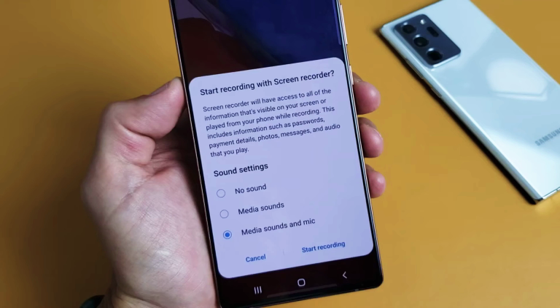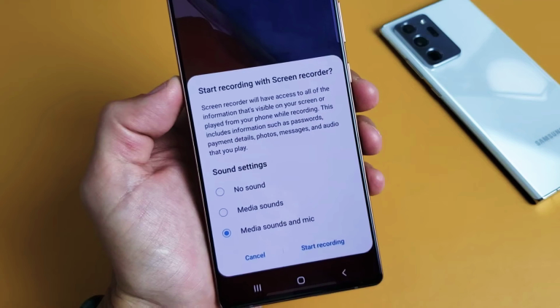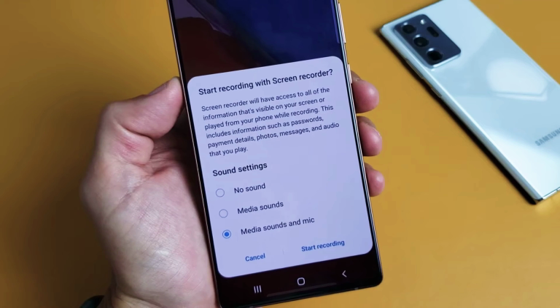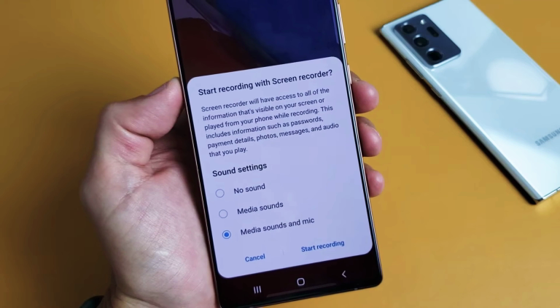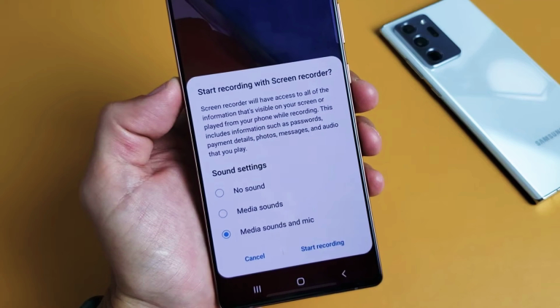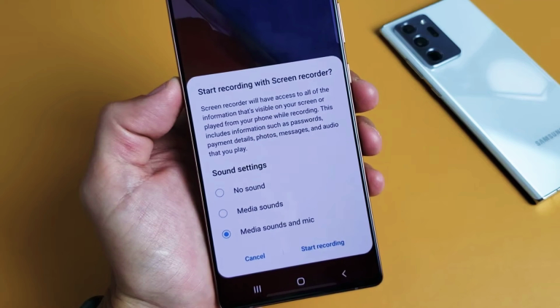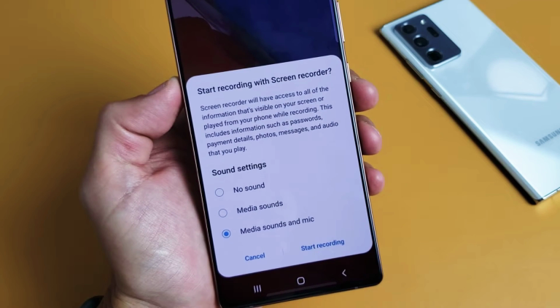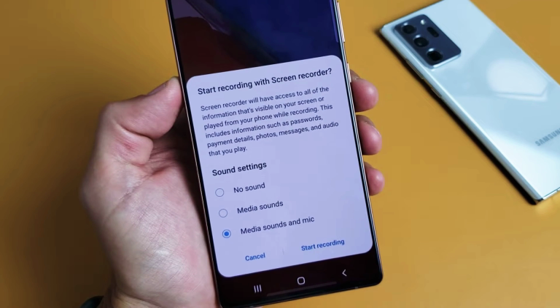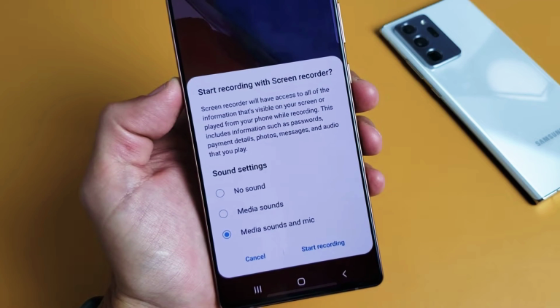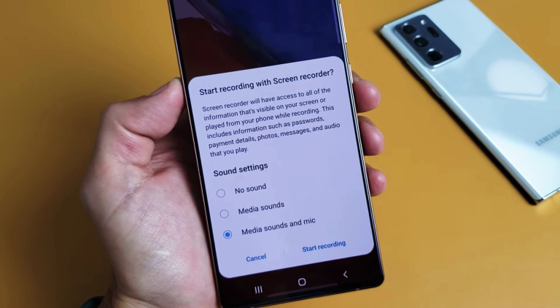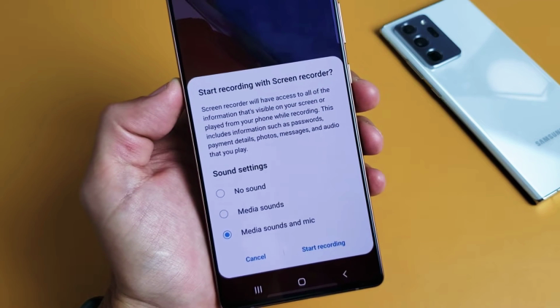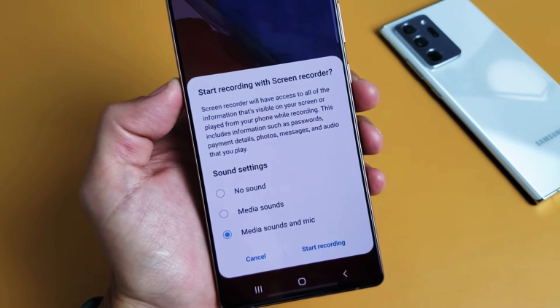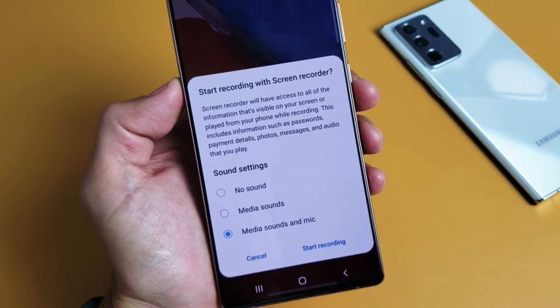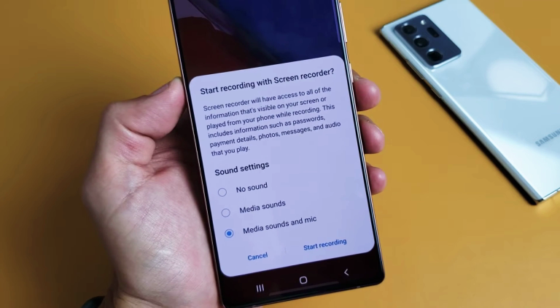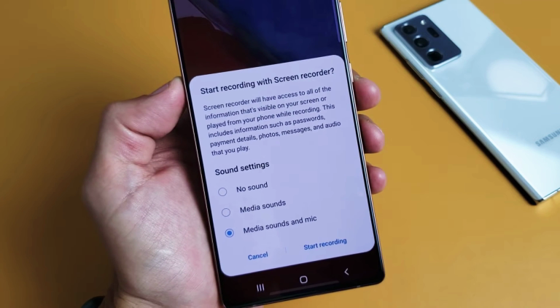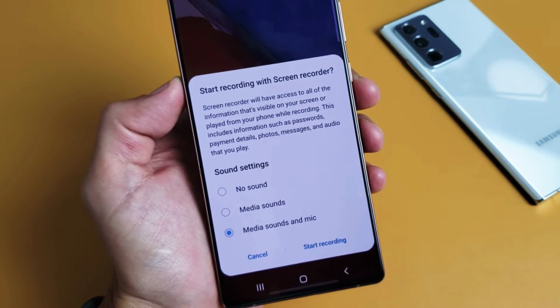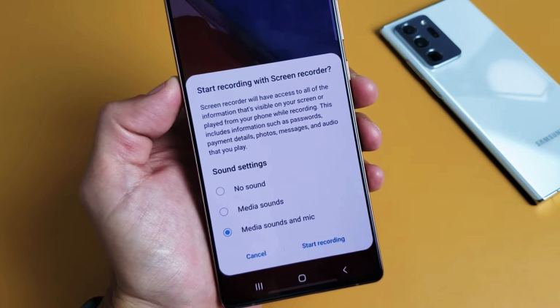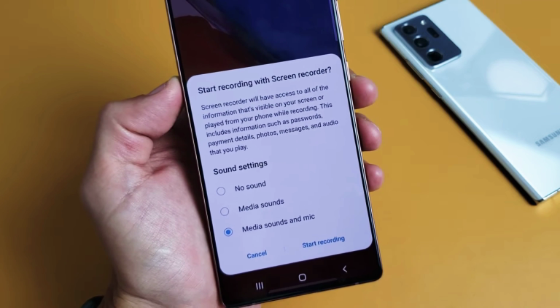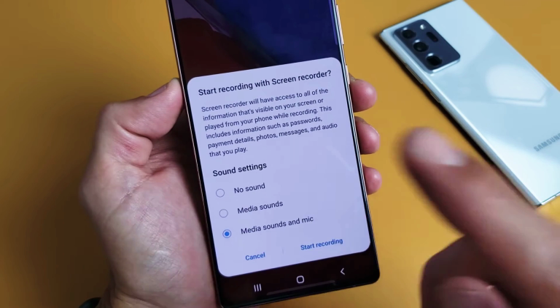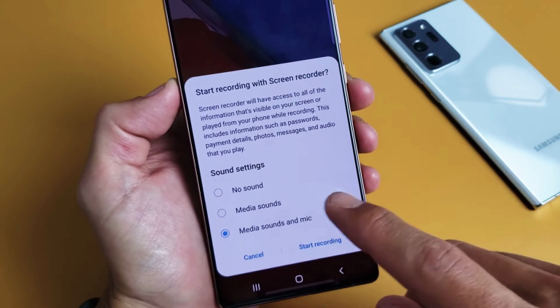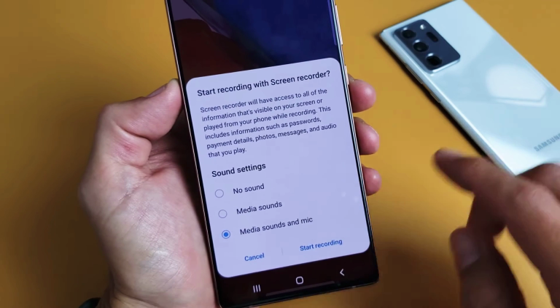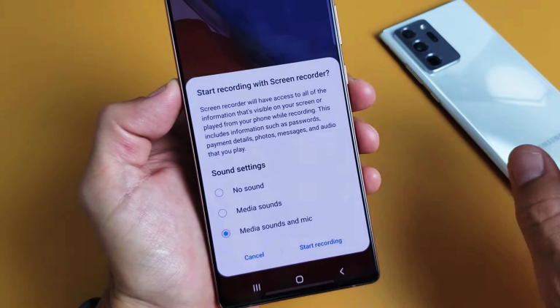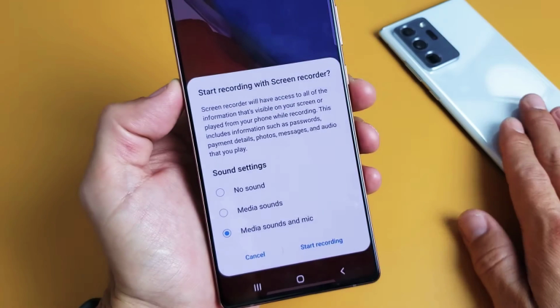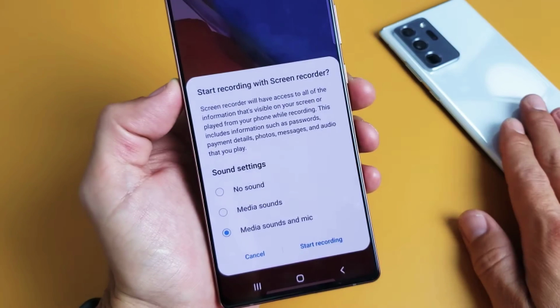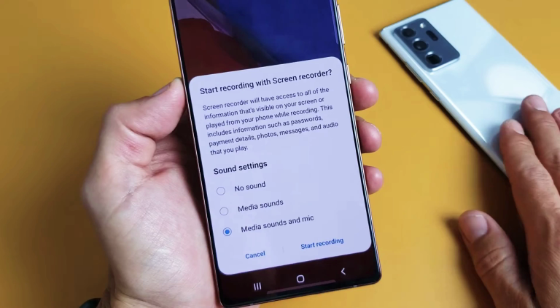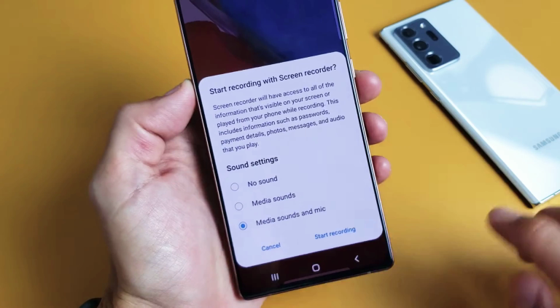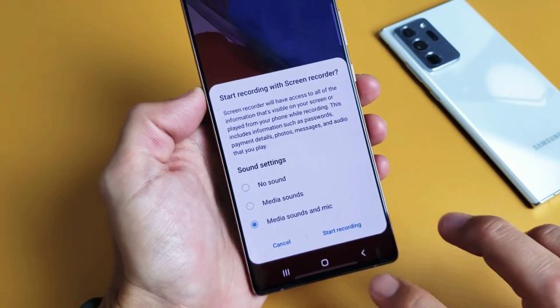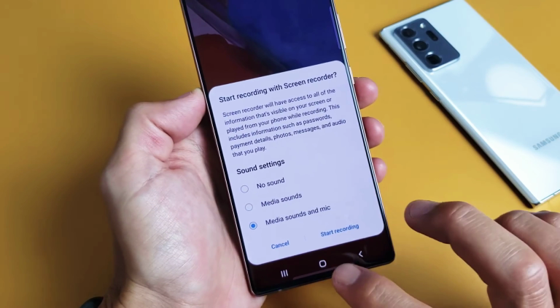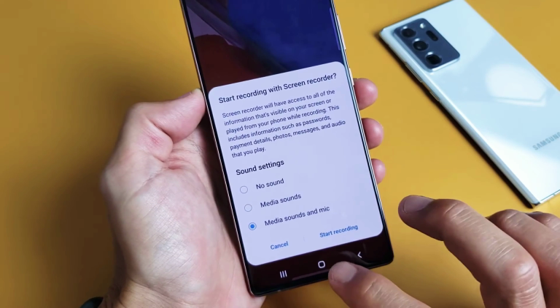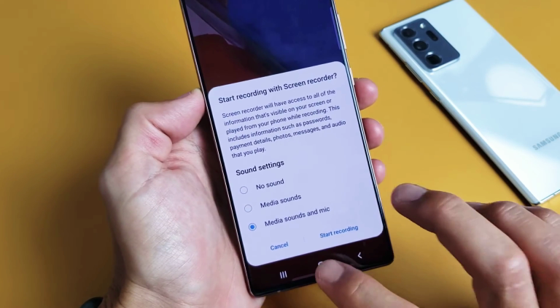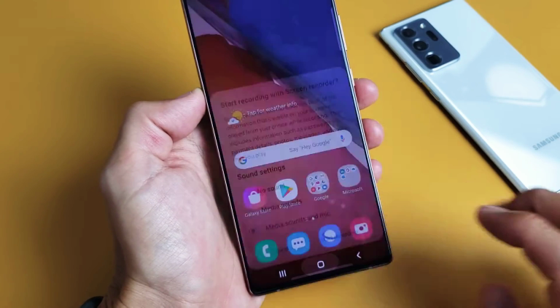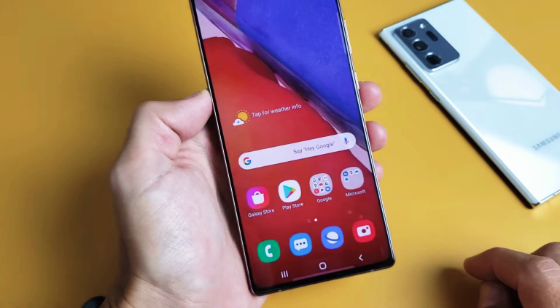I'm going to show you how to screen record your Samsung Galaxy Note 20 or Note 20 Ultra. Very, very simple here.